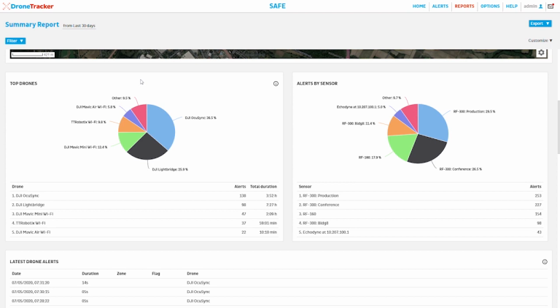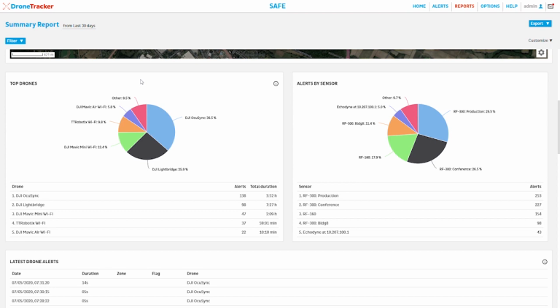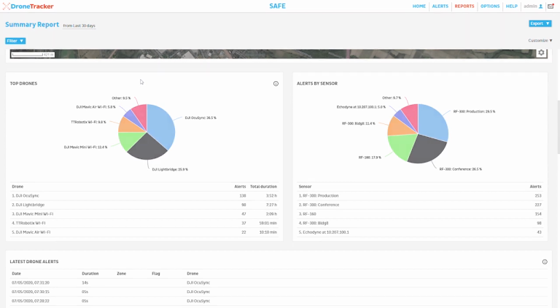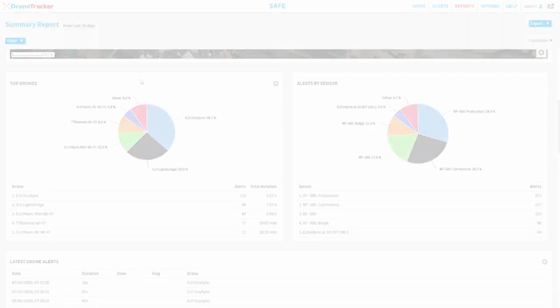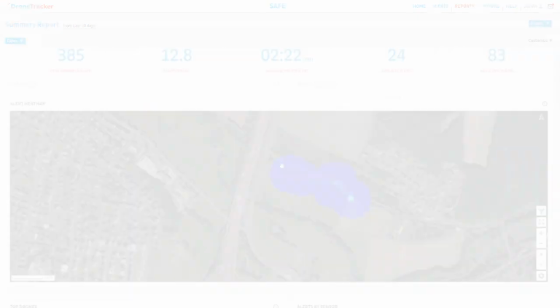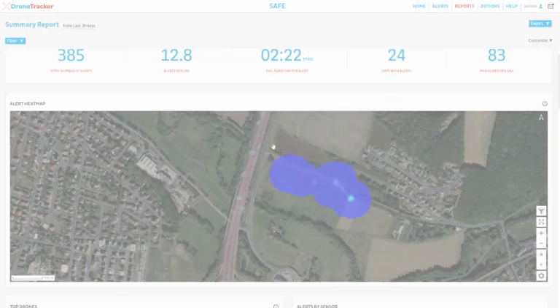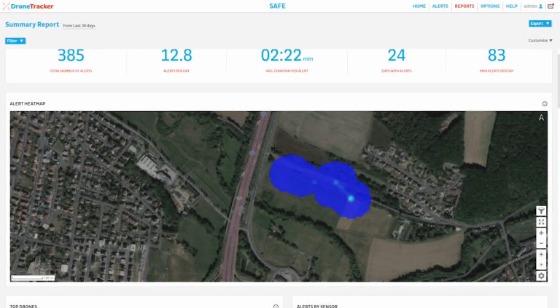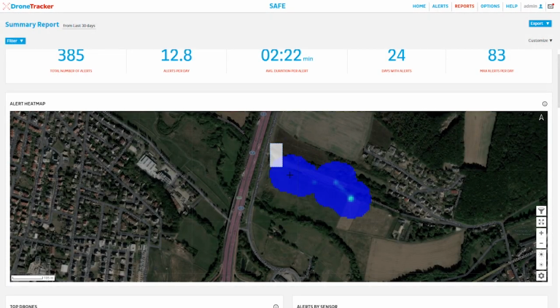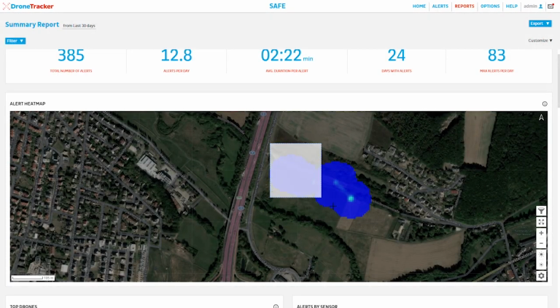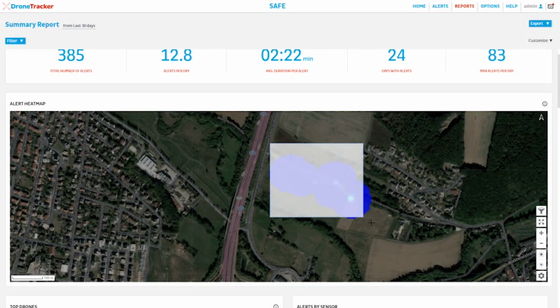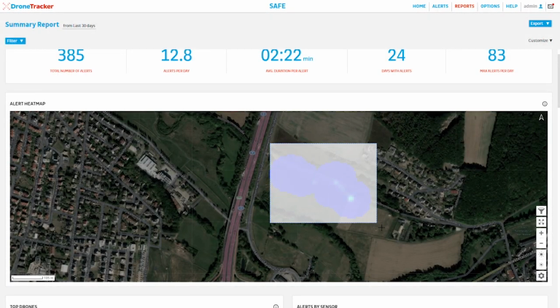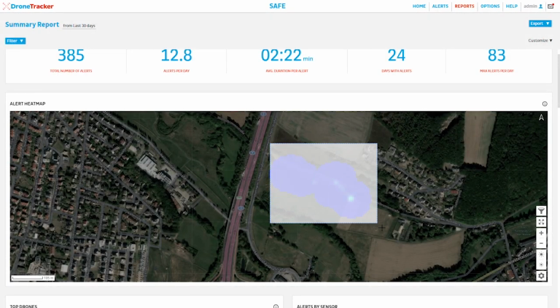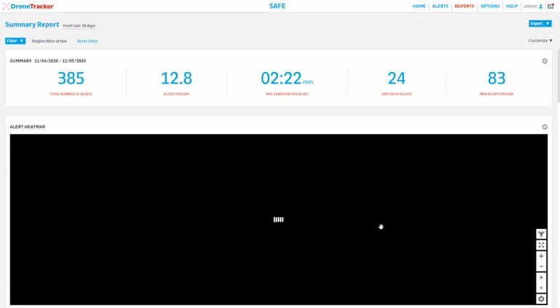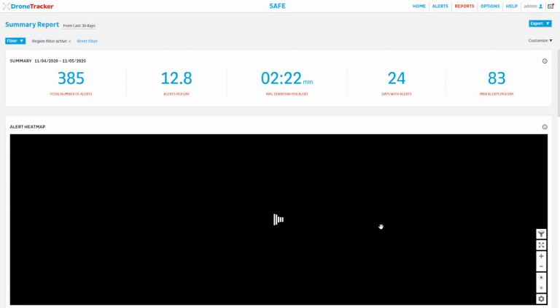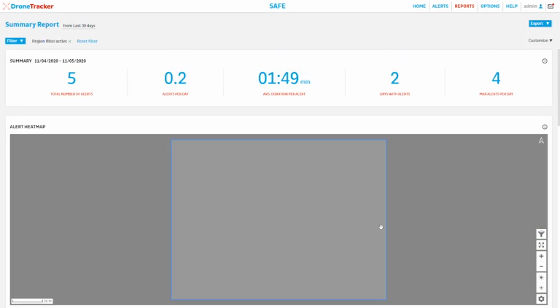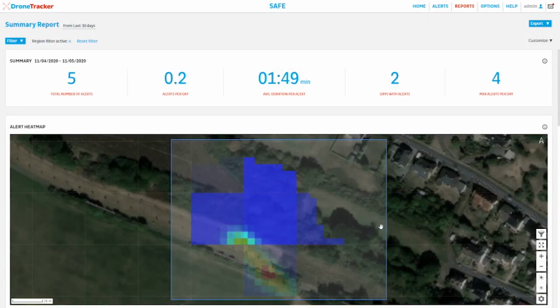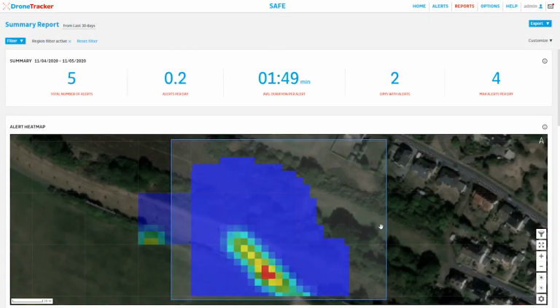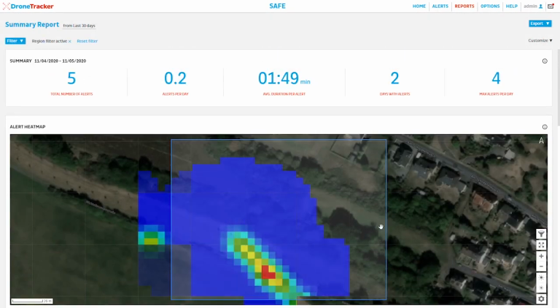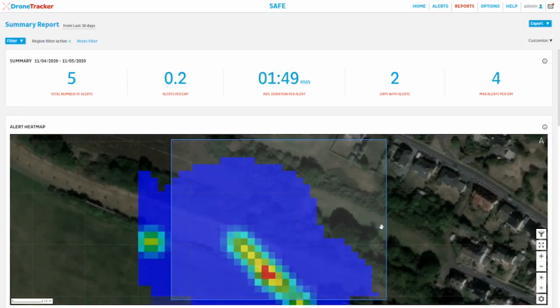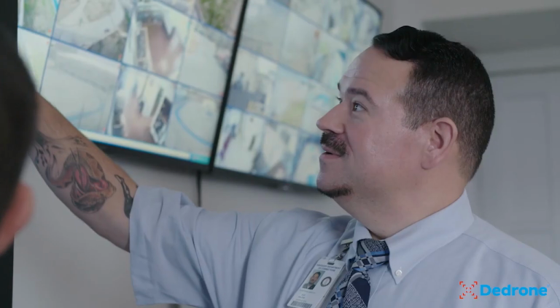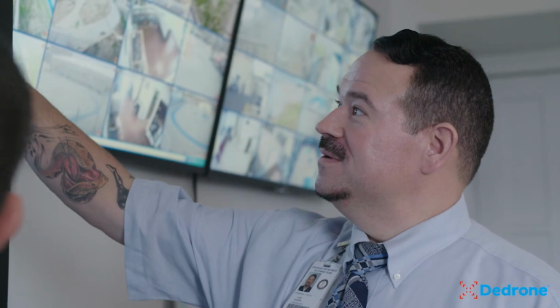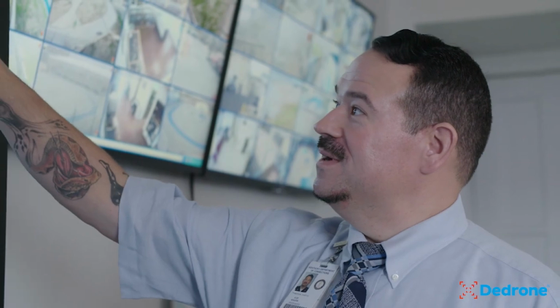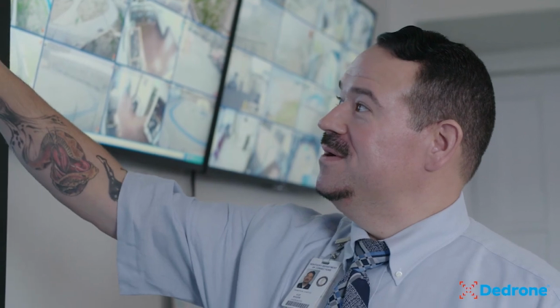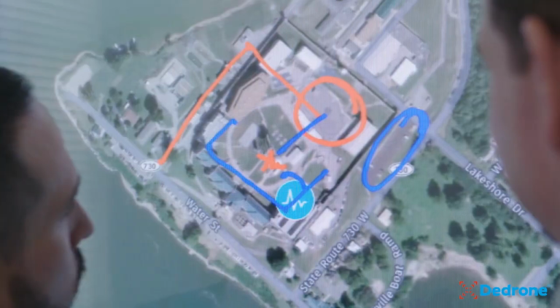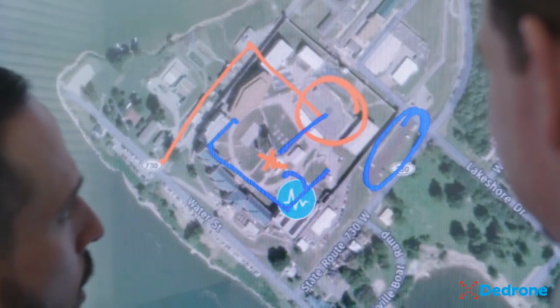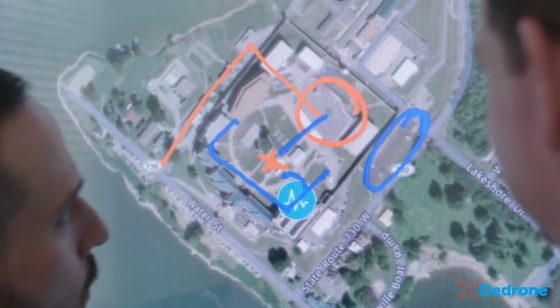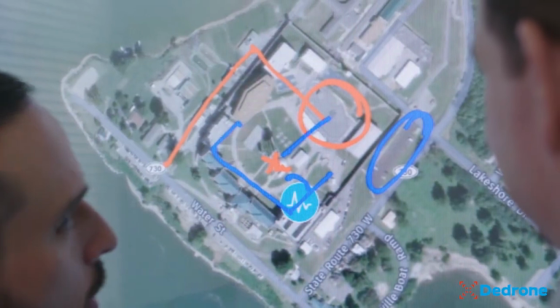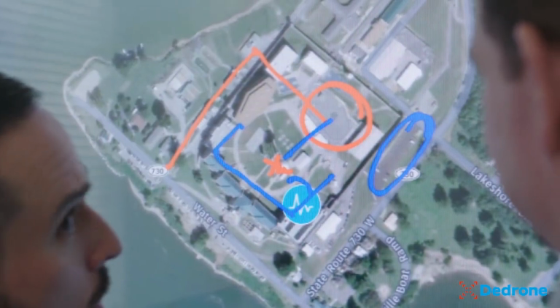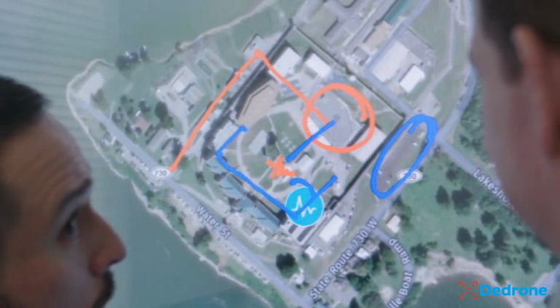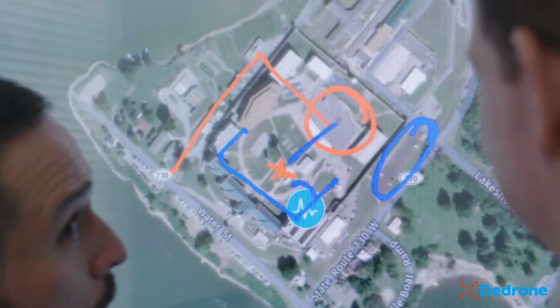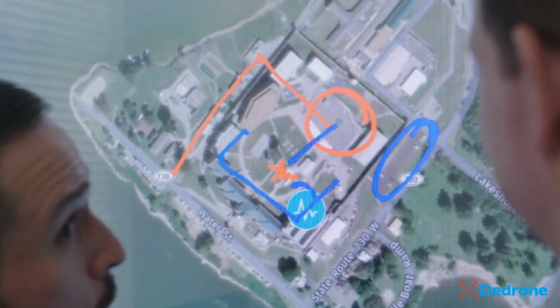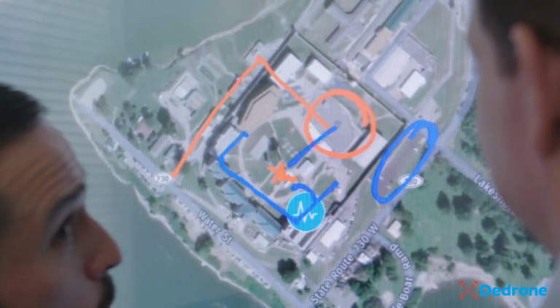Reports with statistics and key figures are essential to identify patterns in drone activity, locate risk hotspots and develop effective security protocols.